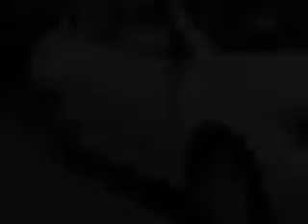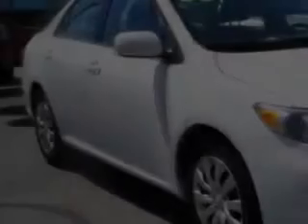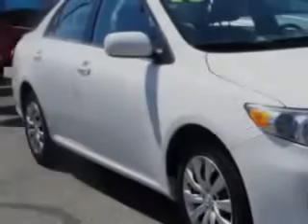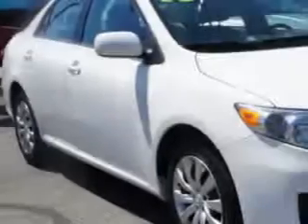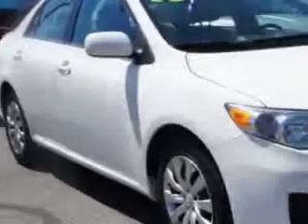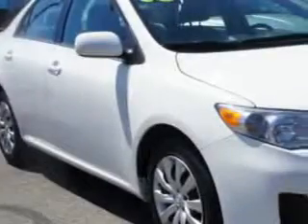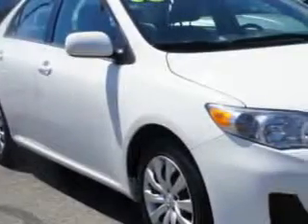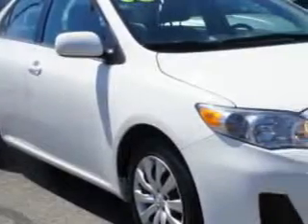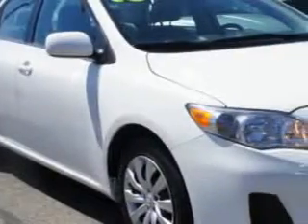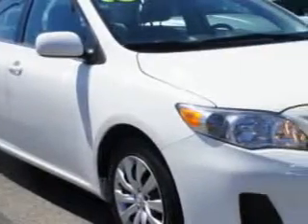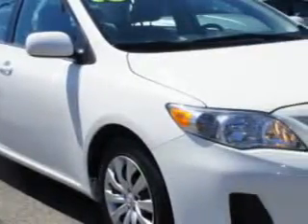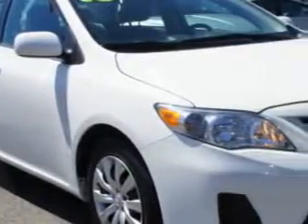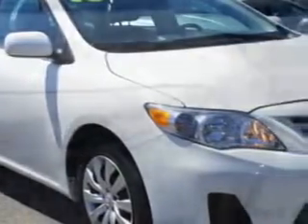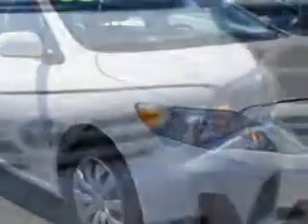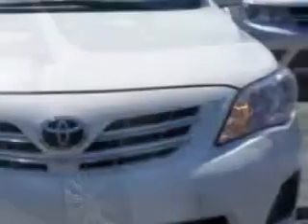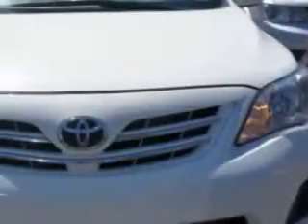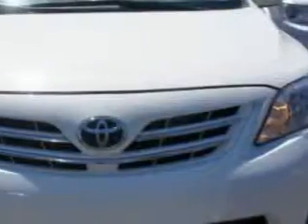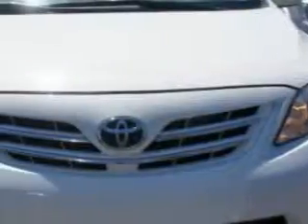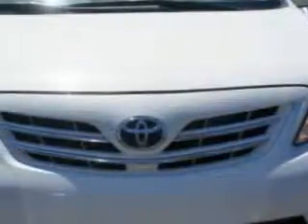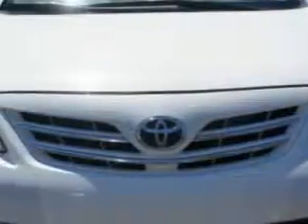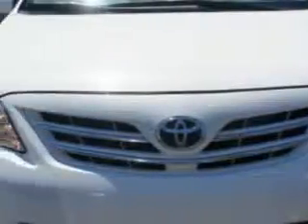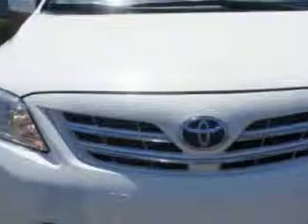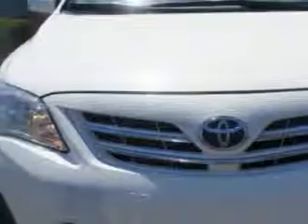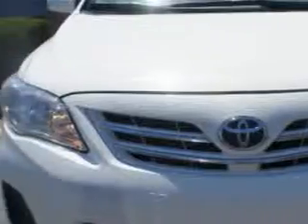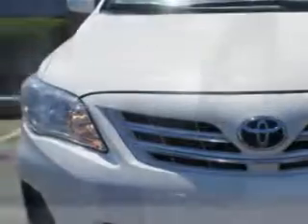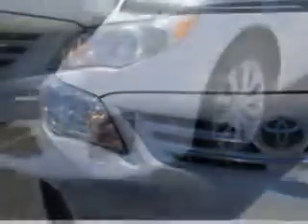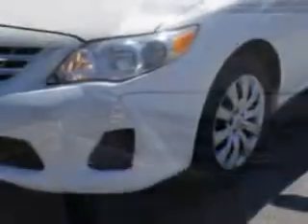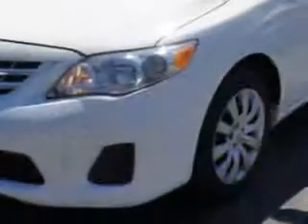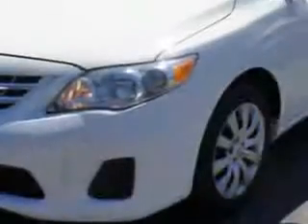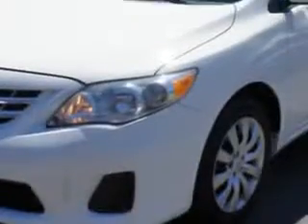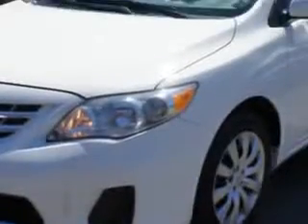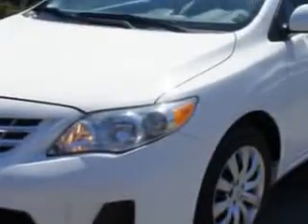You will love this super white 2013 Toyota Corolla 4-door sedan LE, equipped with a 4-cylinder engine and an automatic transmission.